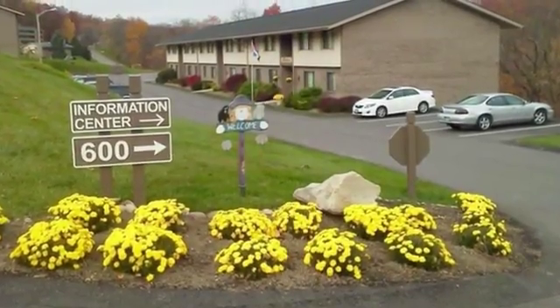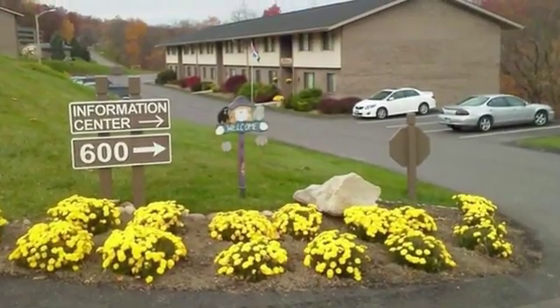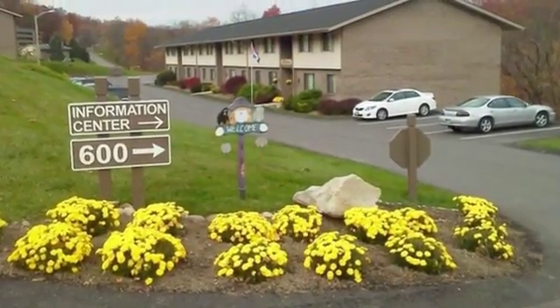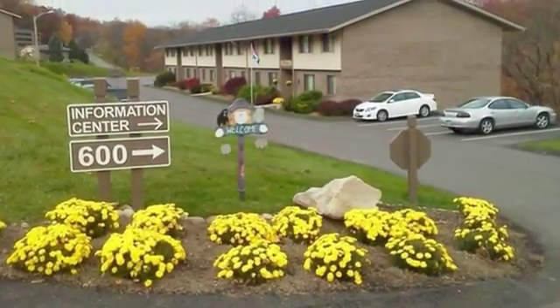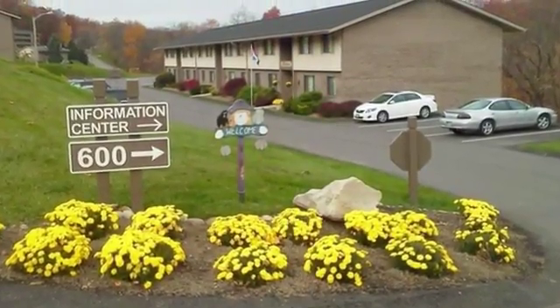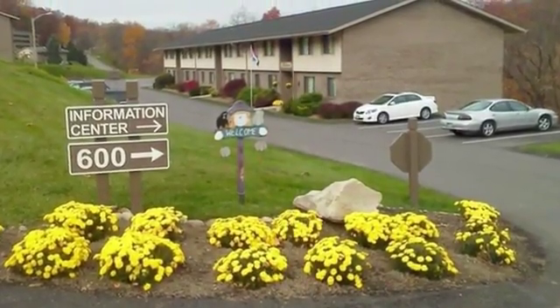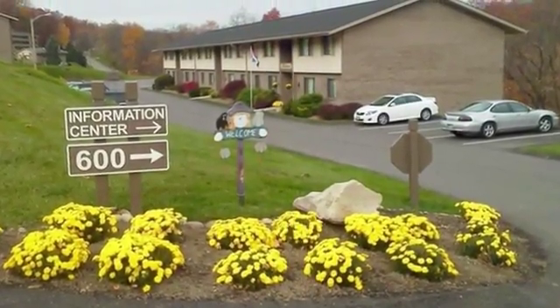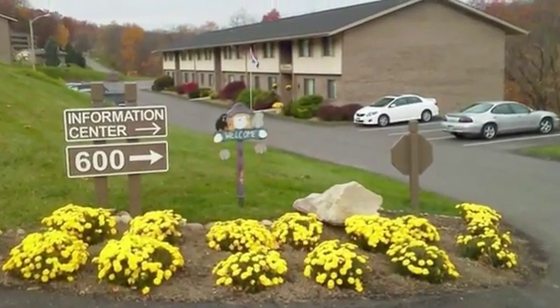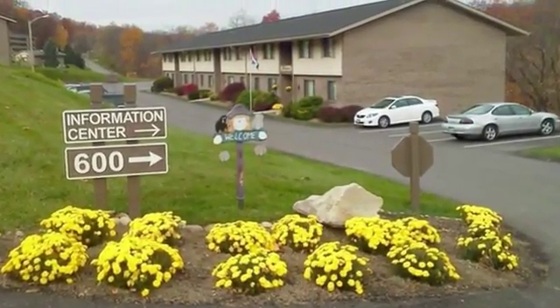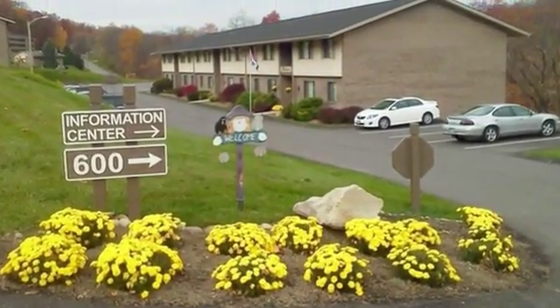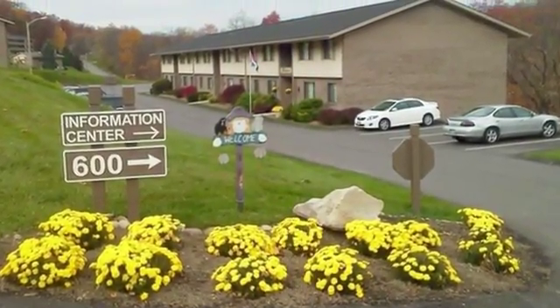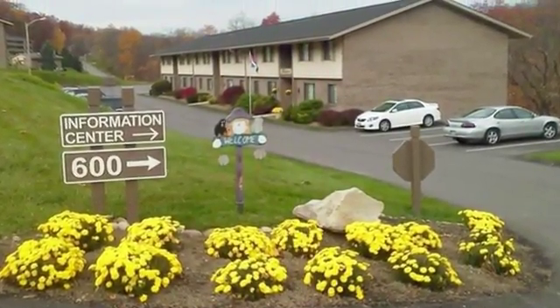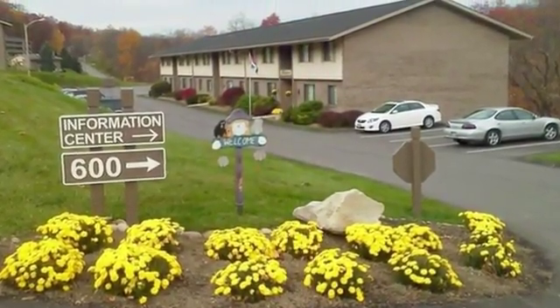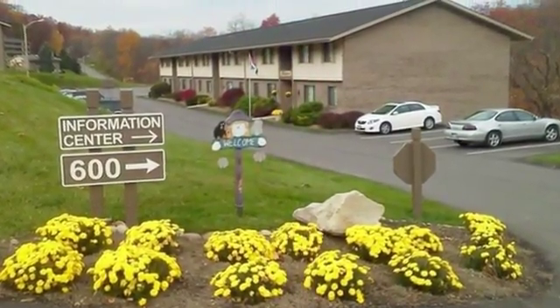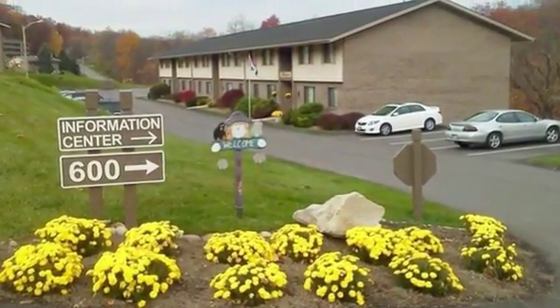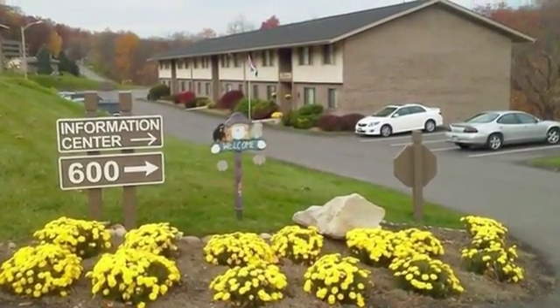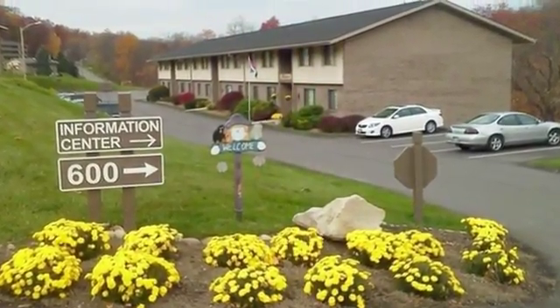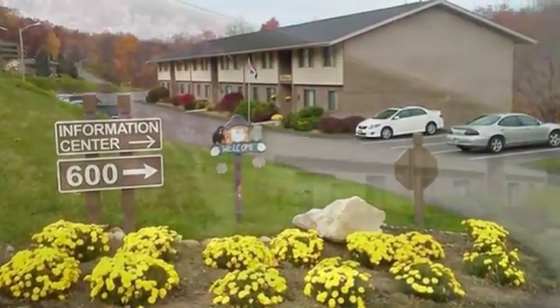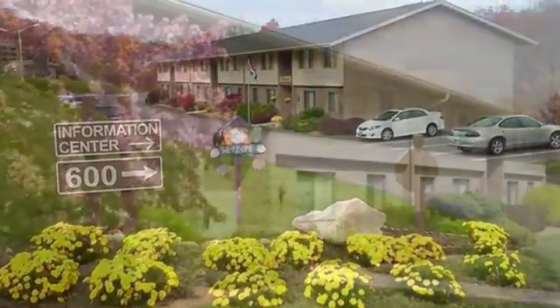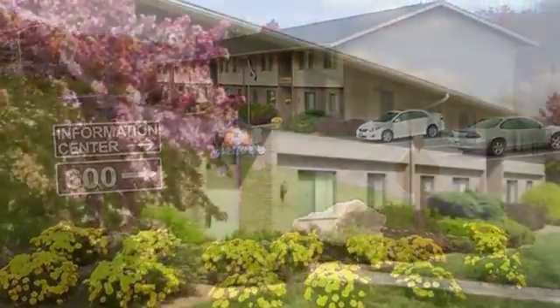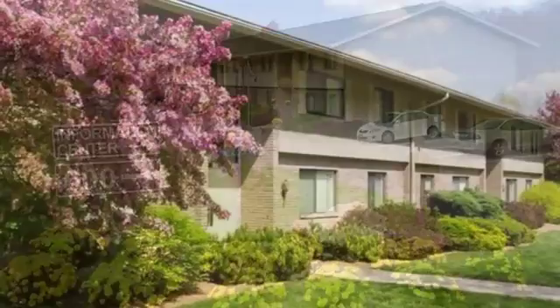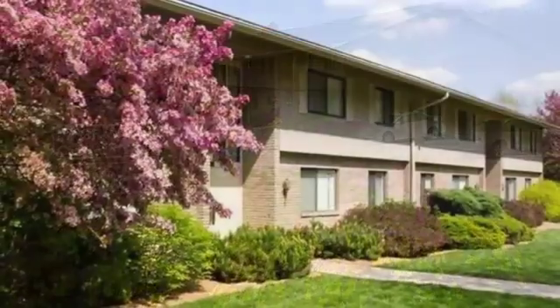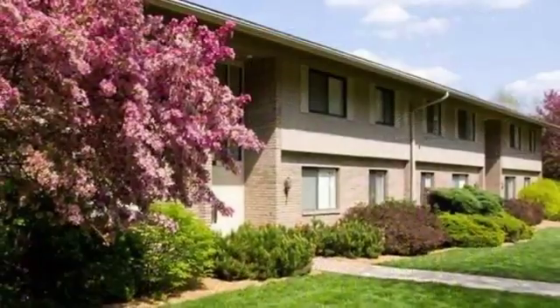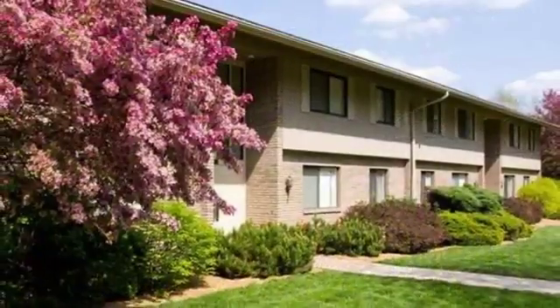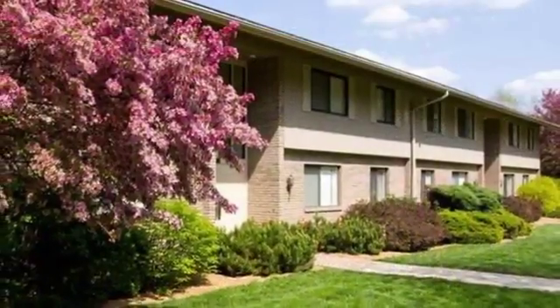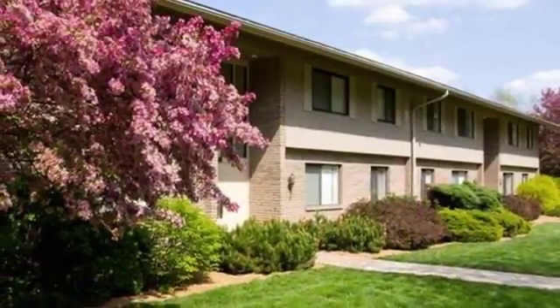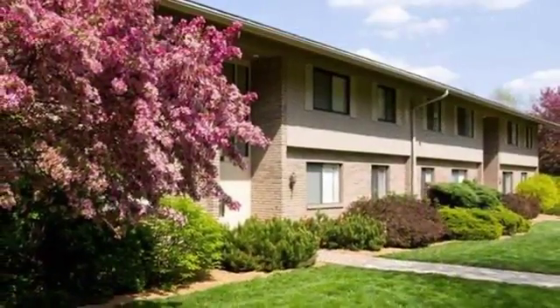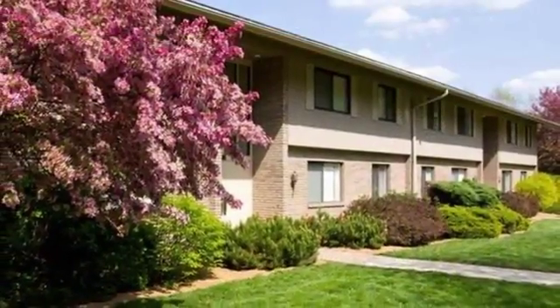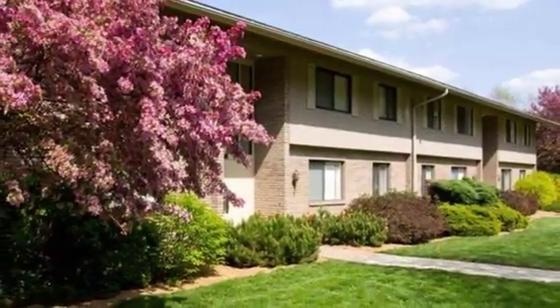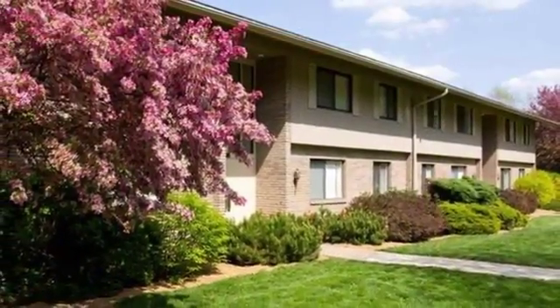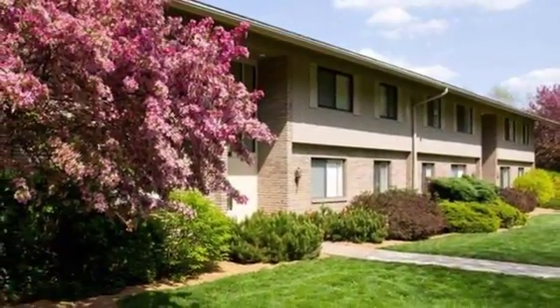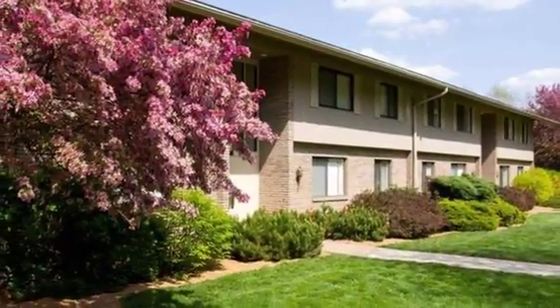Lindenbrook Apartments wants to welcome you home. Our stunning community will take your breath away.